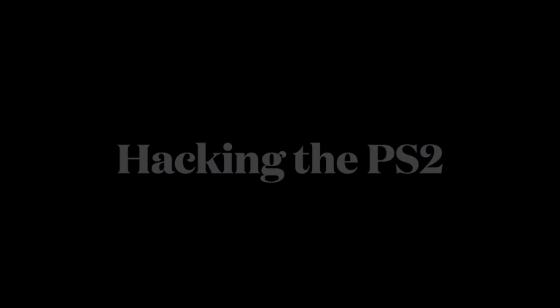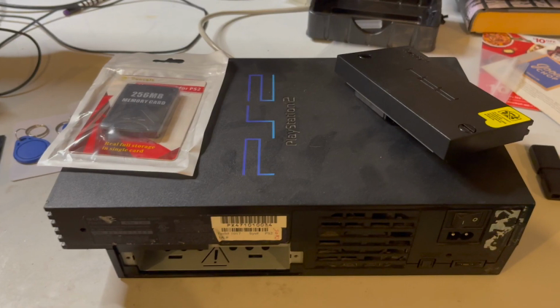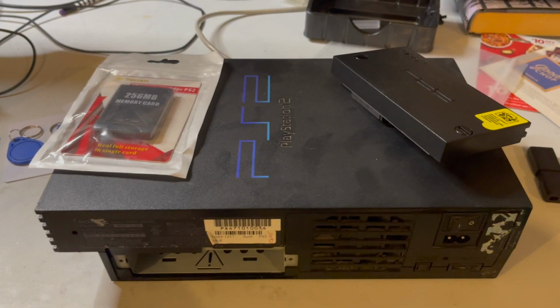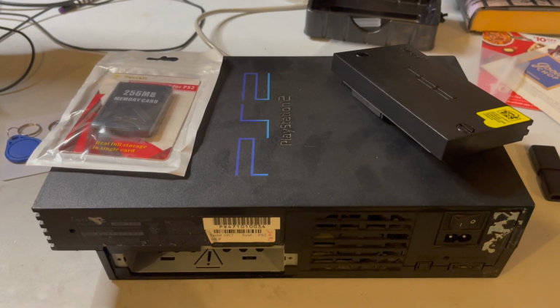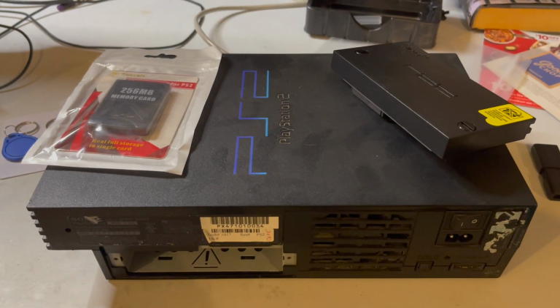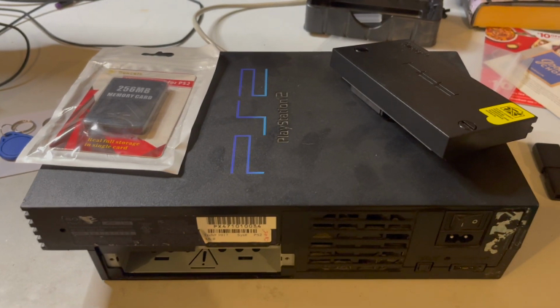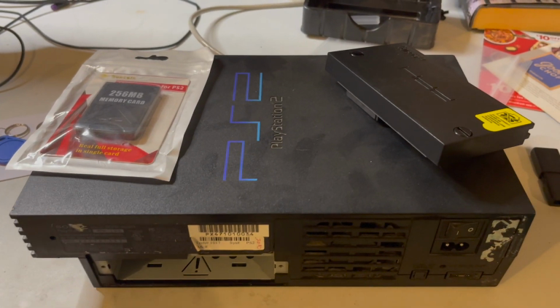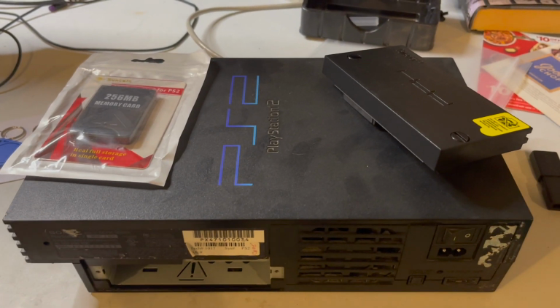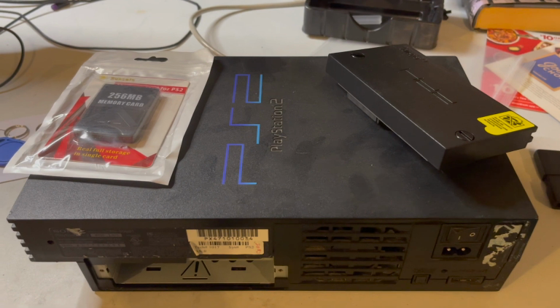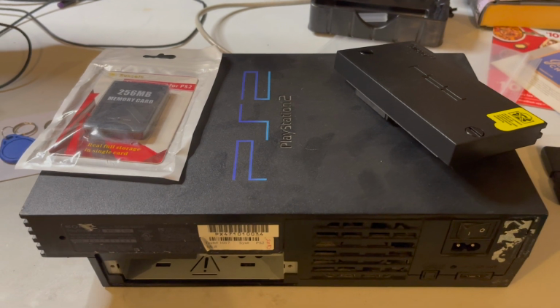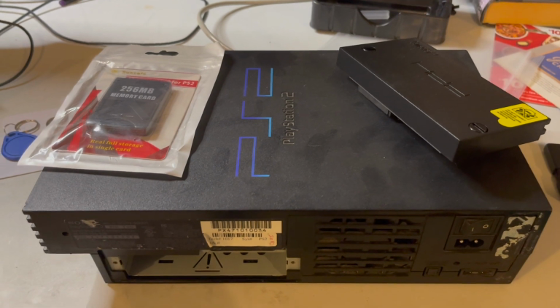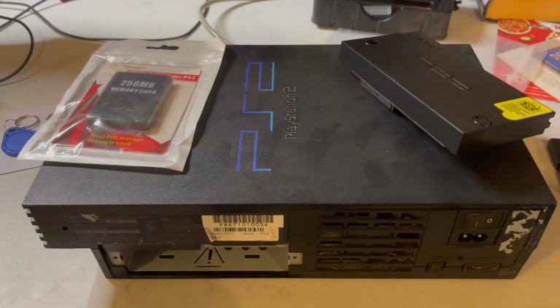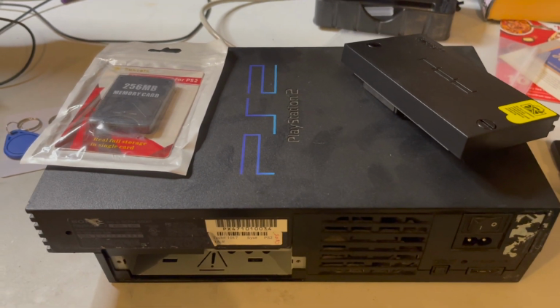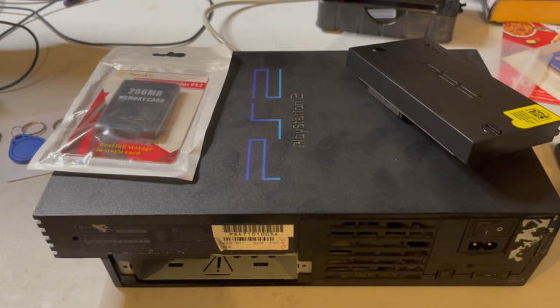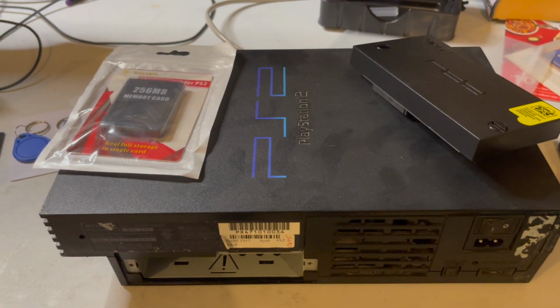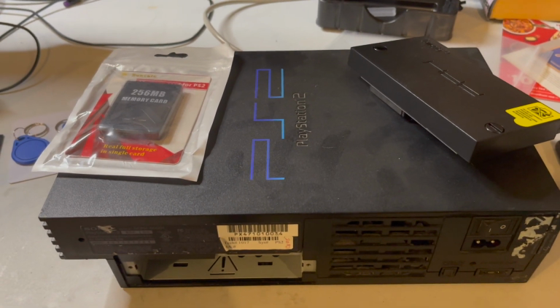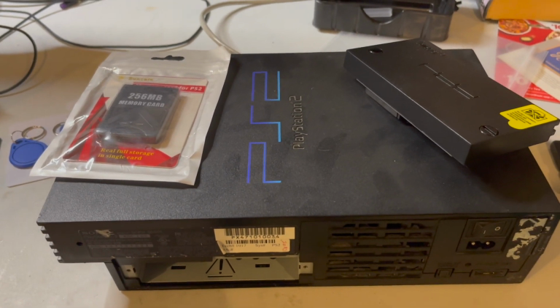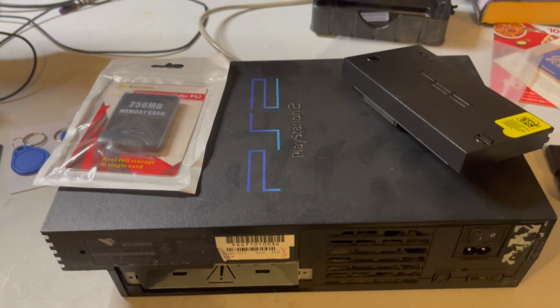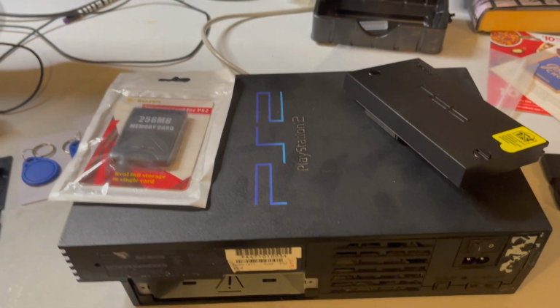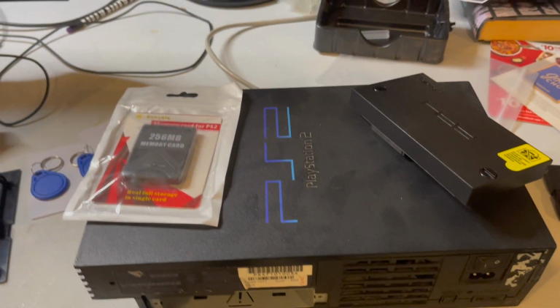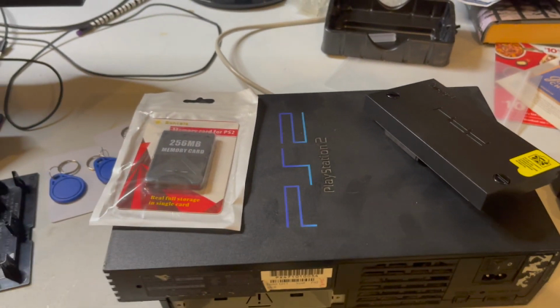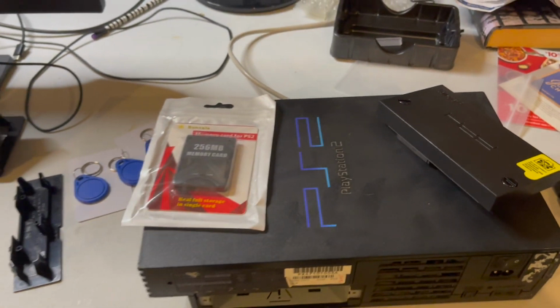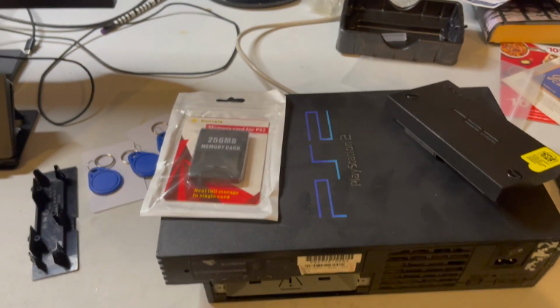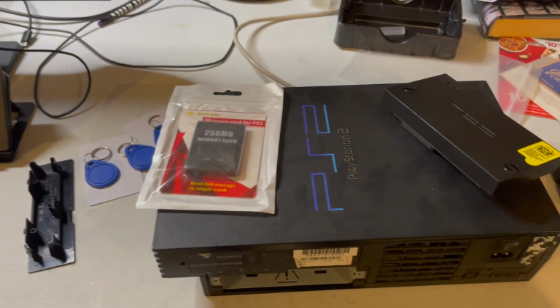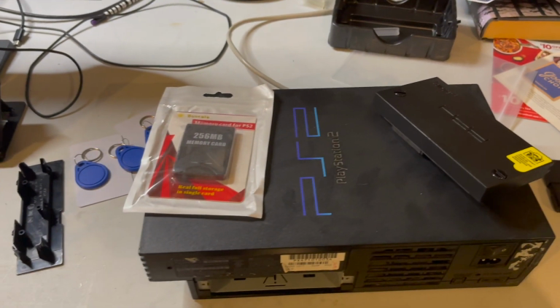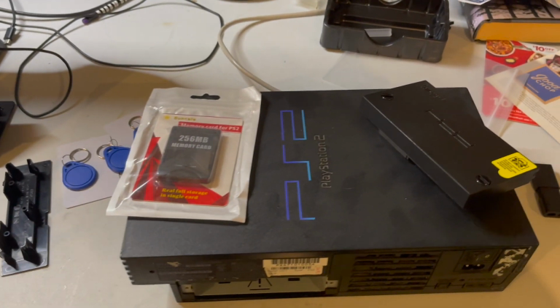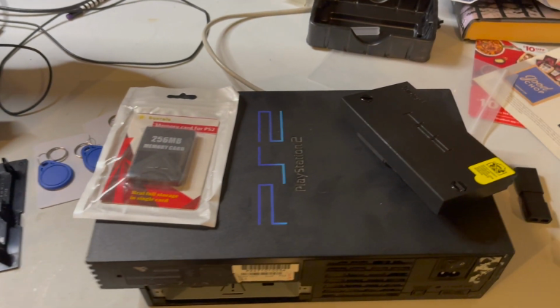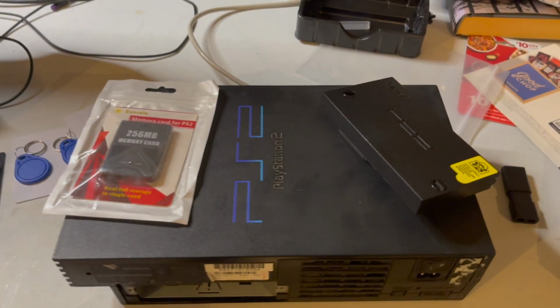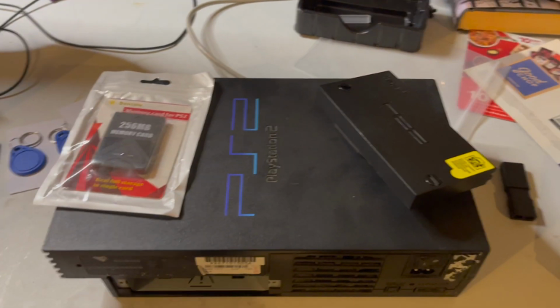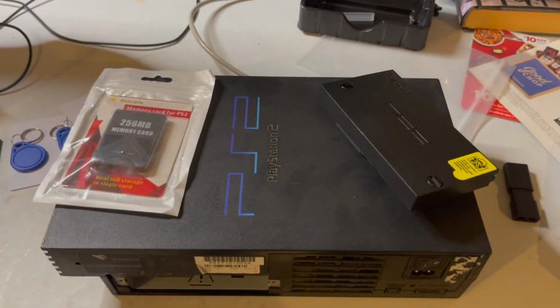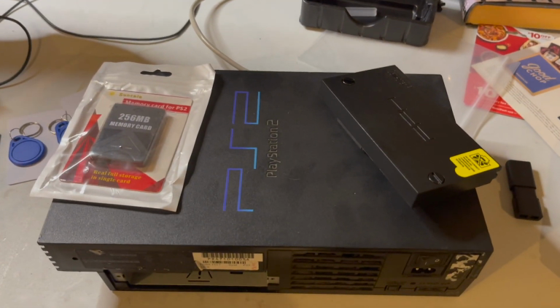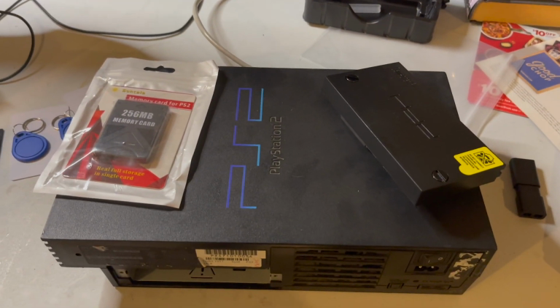What's up everybody? It's Vodka and I'm back with another video, except this video is a little different — it's actually on a PS2.